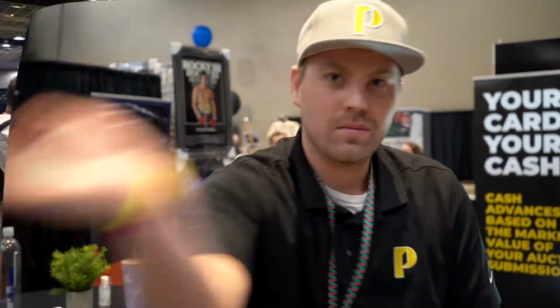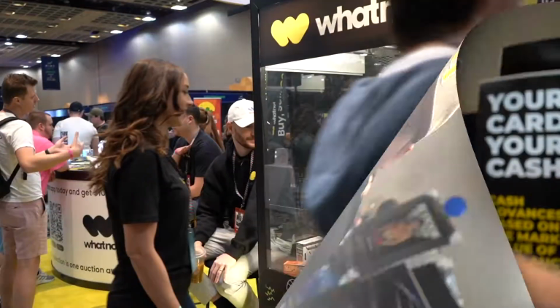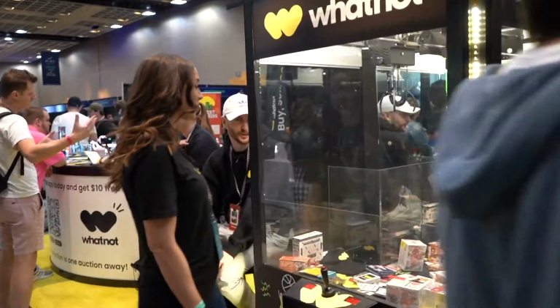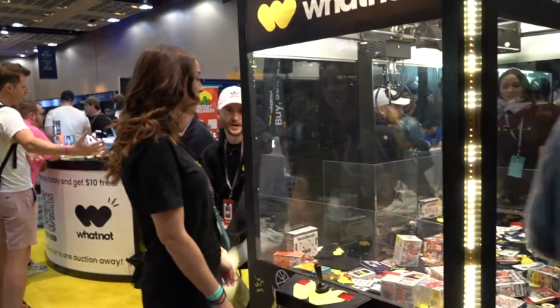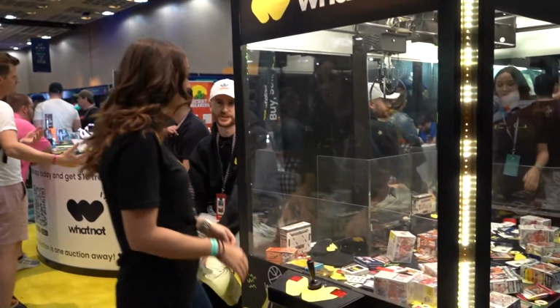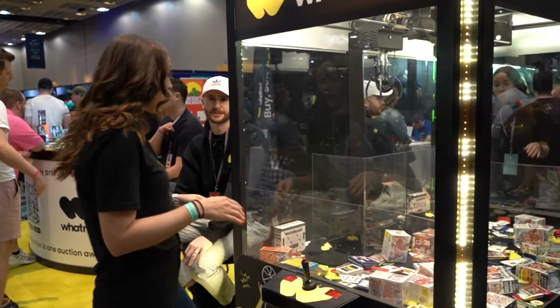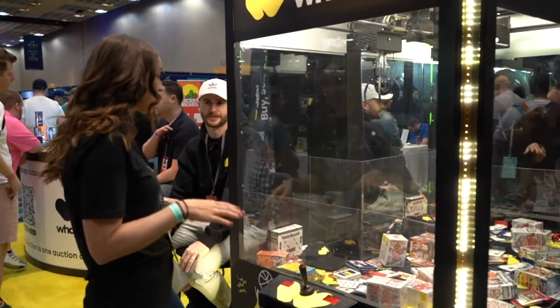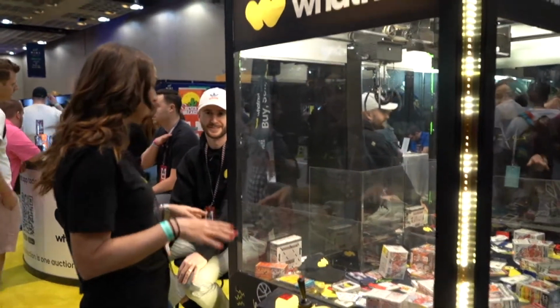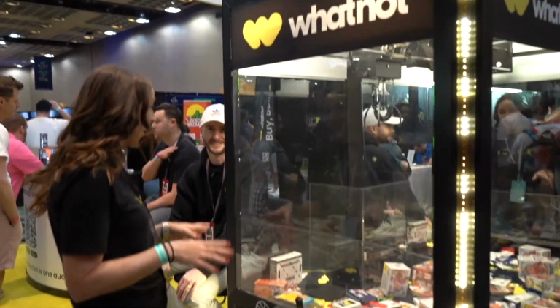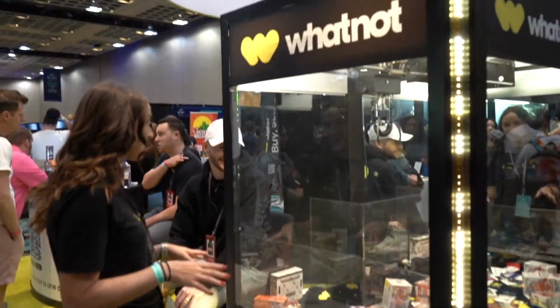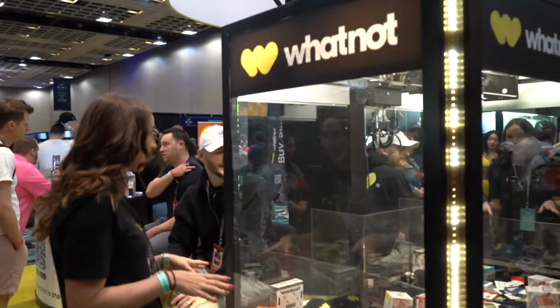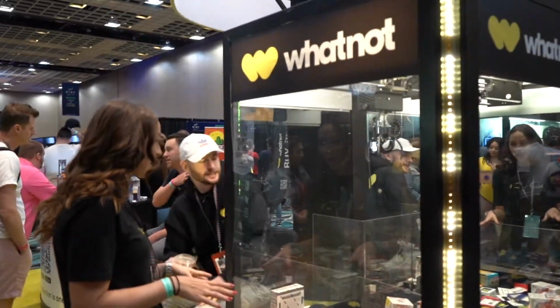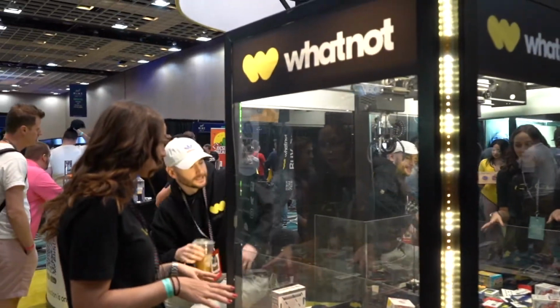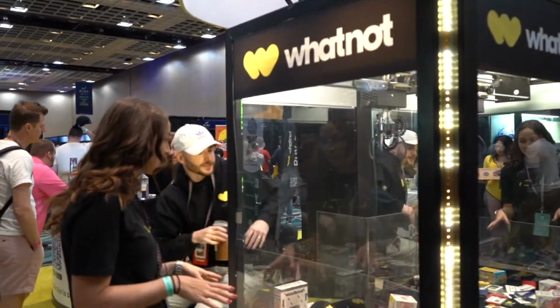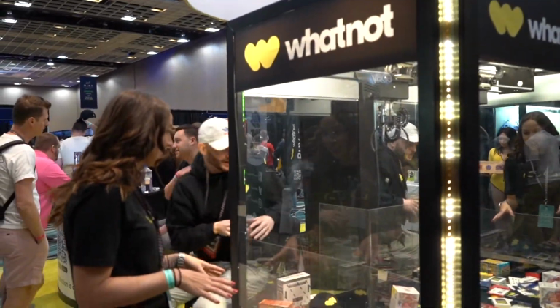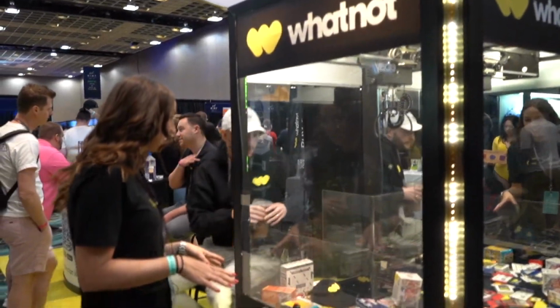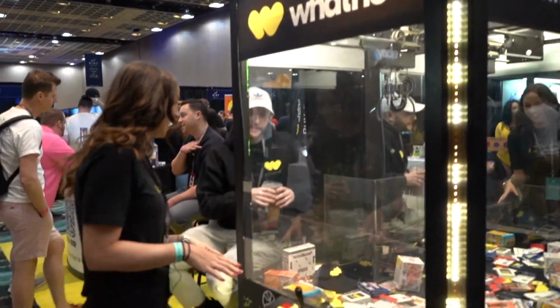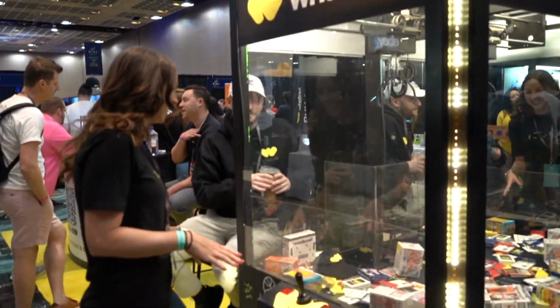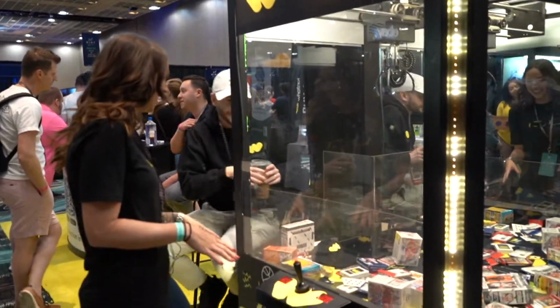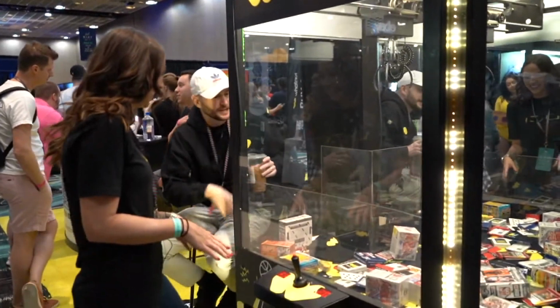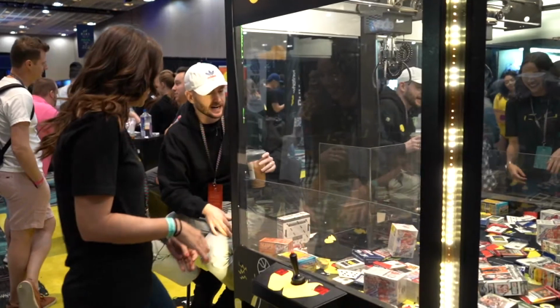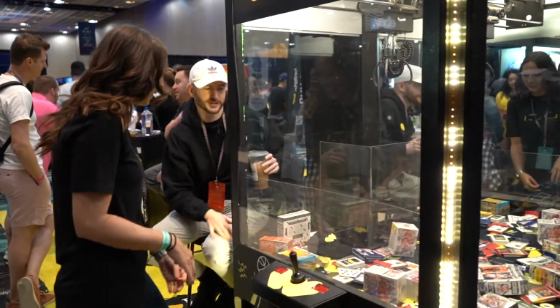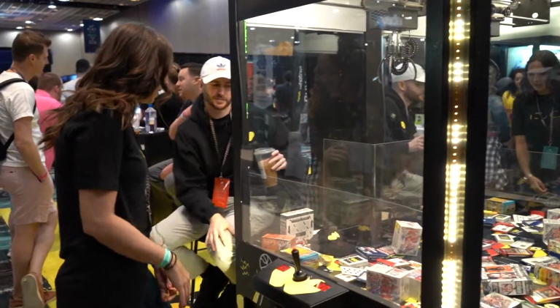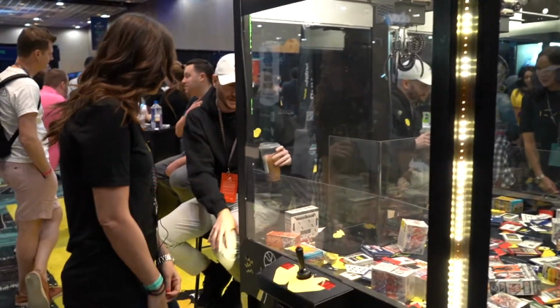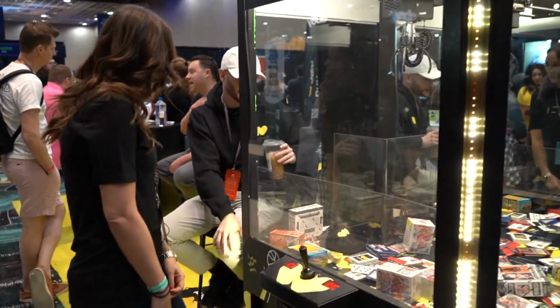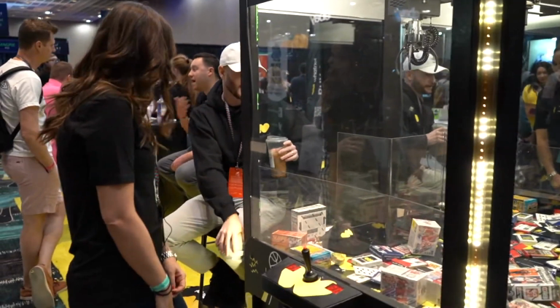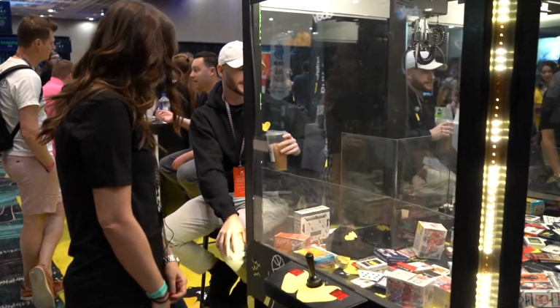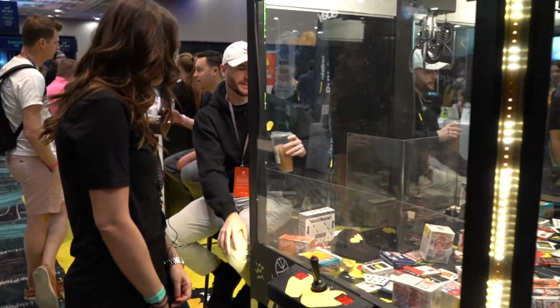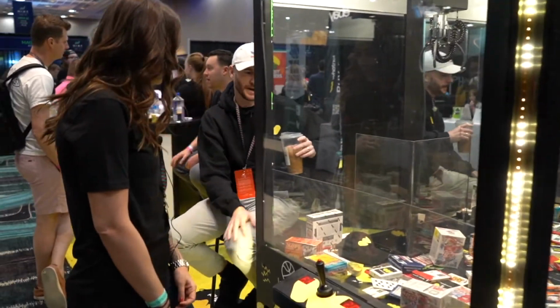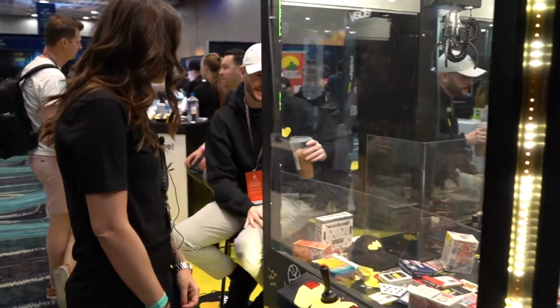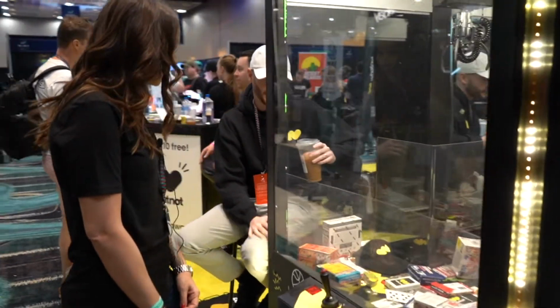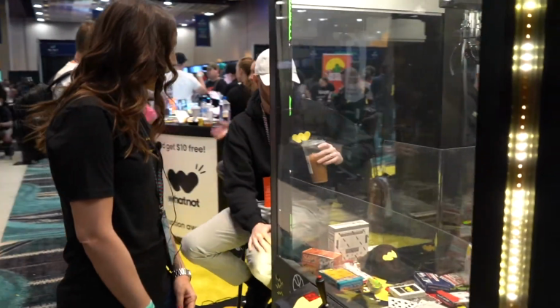Now, is there something it's just not going to pick up? It actually does better with the boxes than the packs, surprisingly.